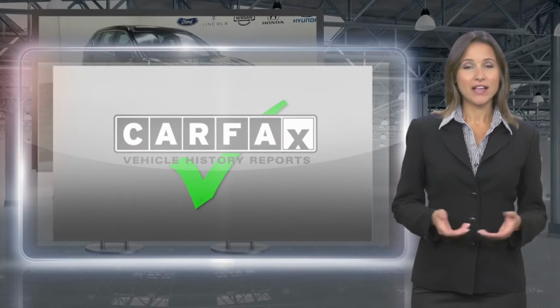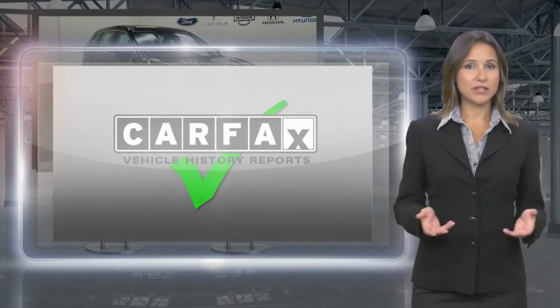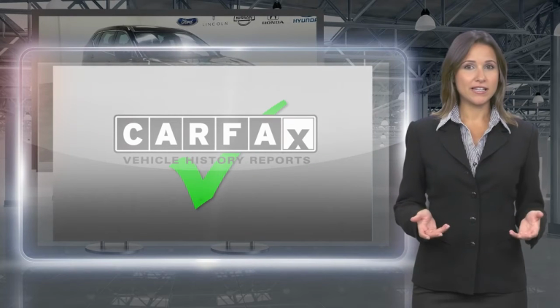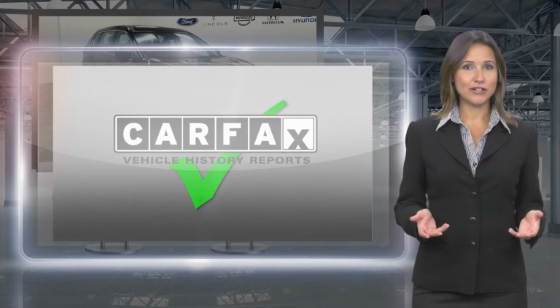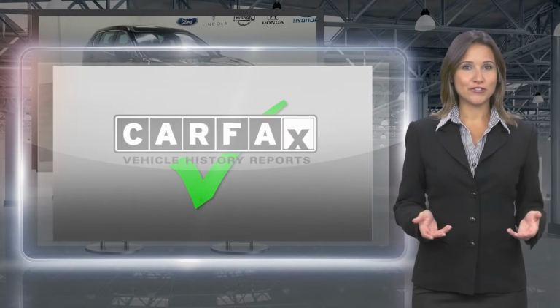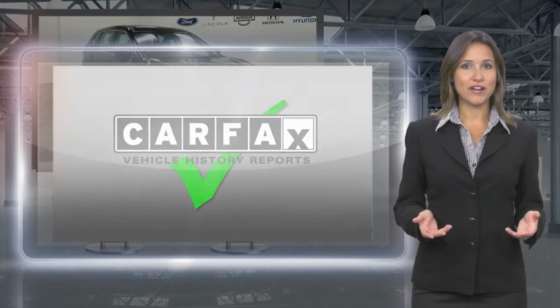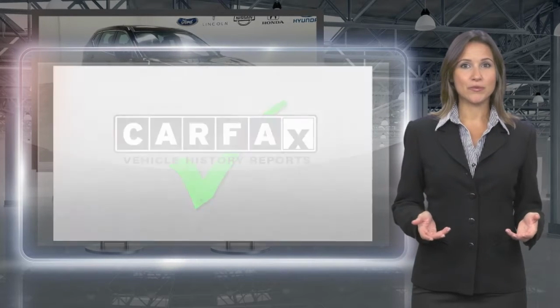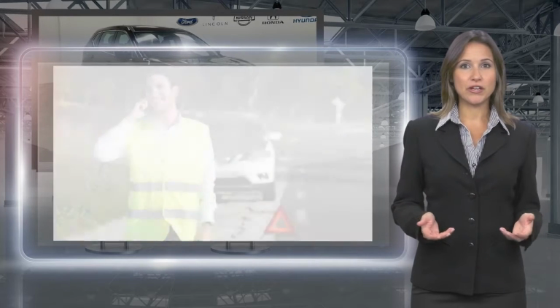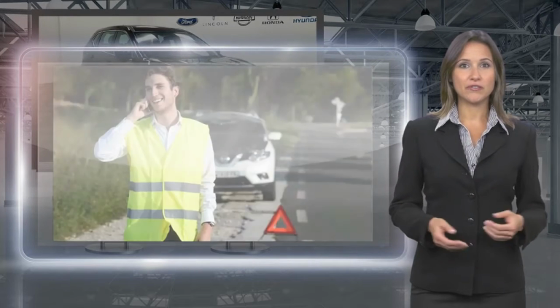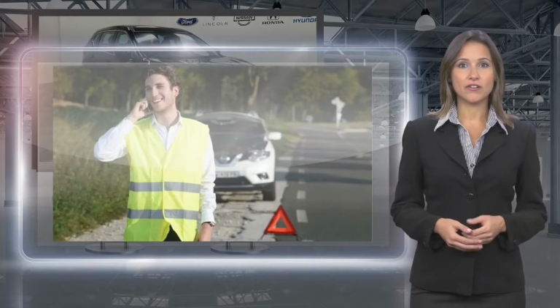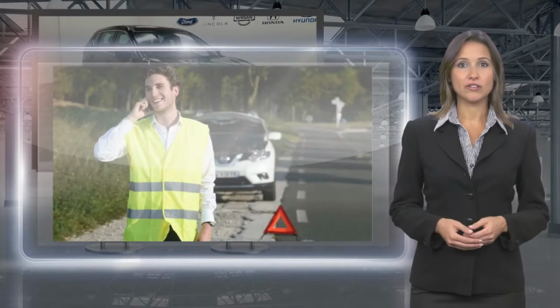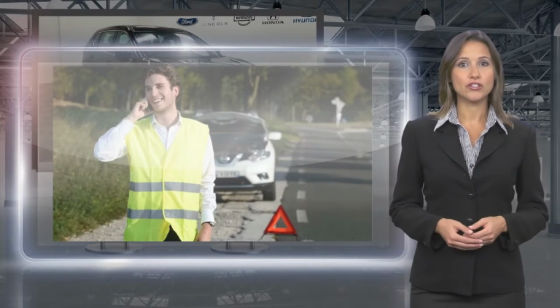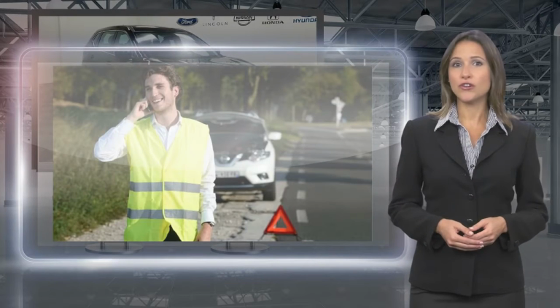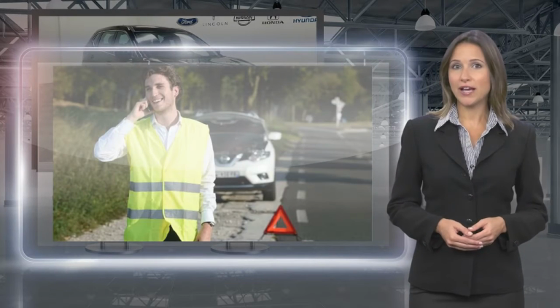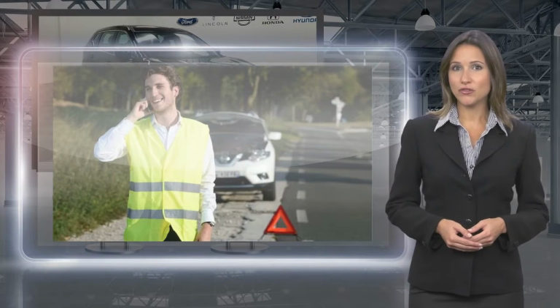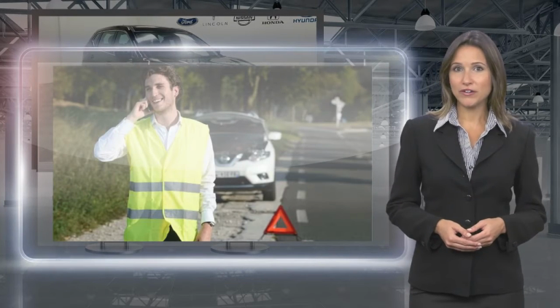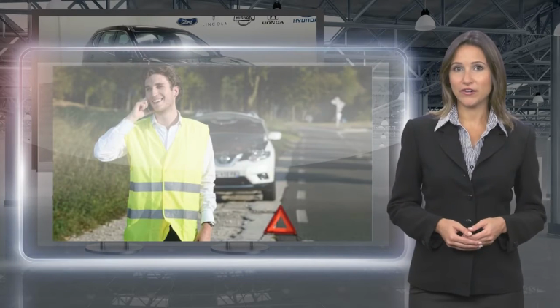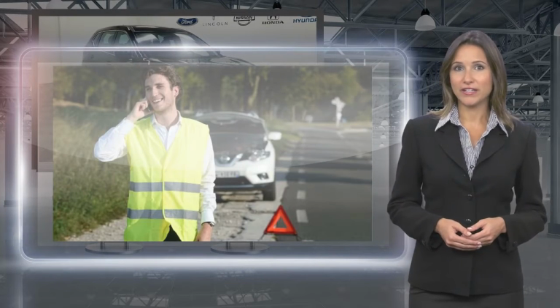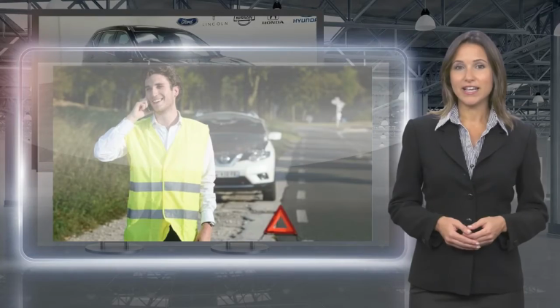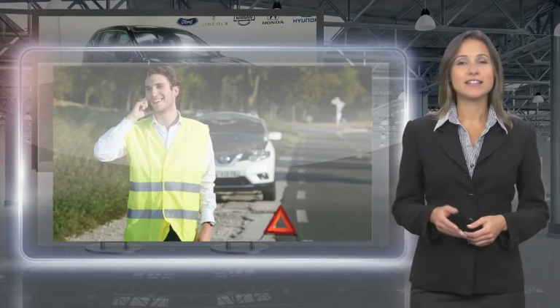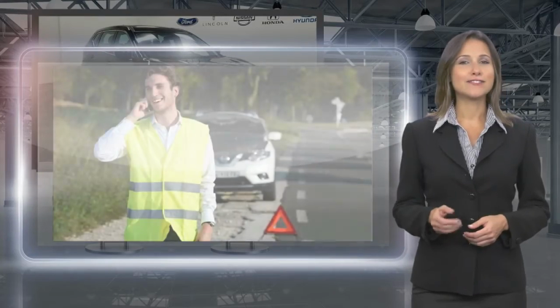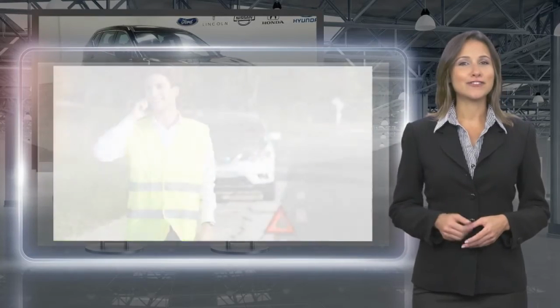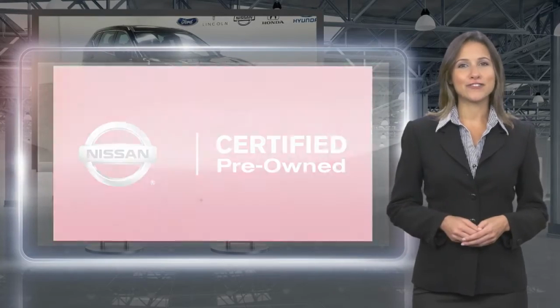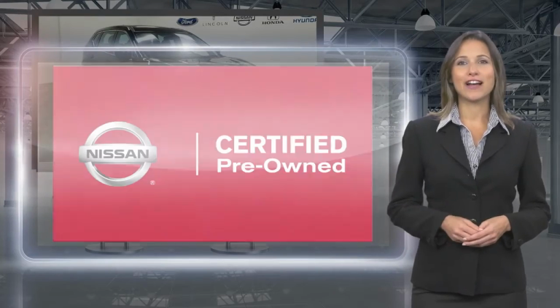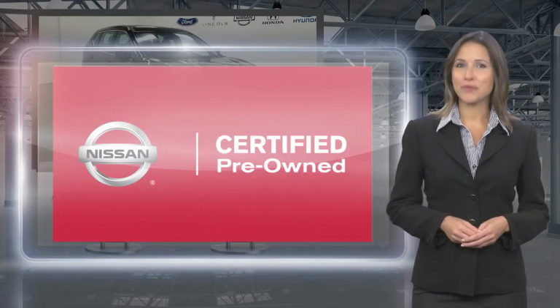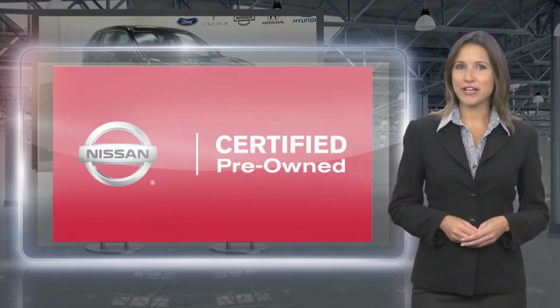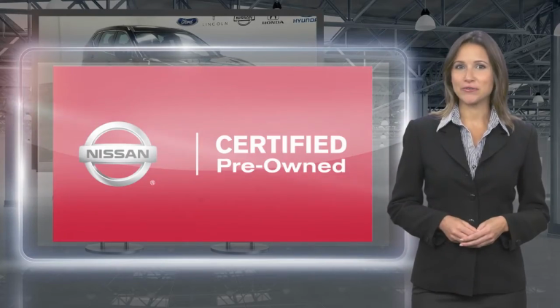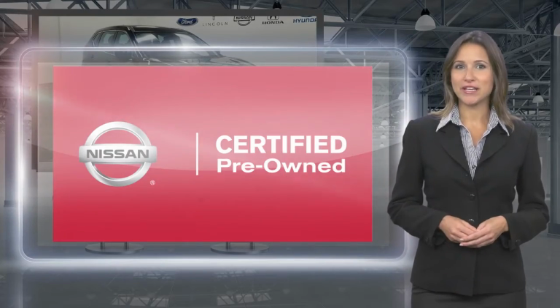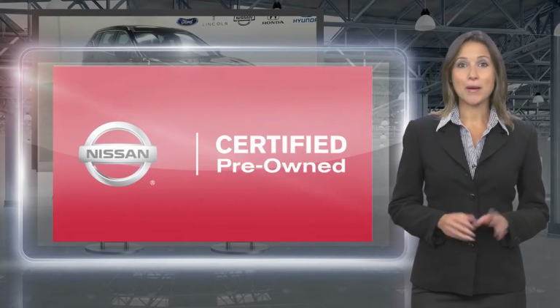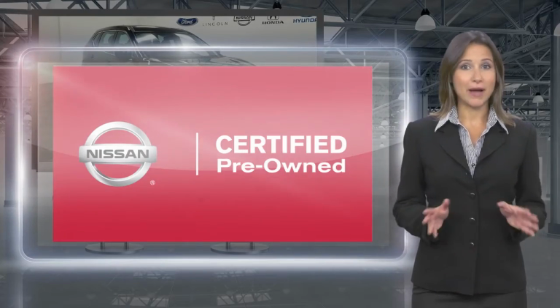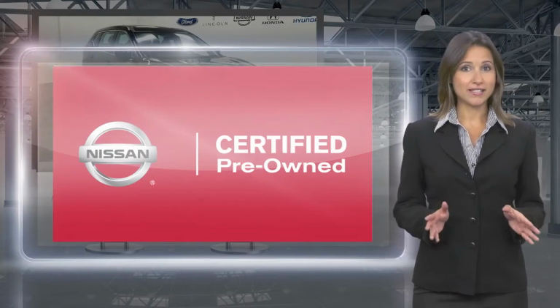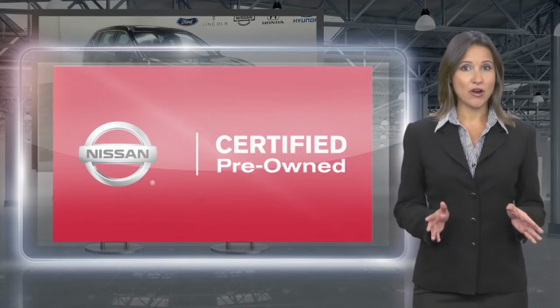With a Nissan Certified Pre-Owned Vehicle, you don't have to wonder. Nissan Certified Pre-Owned: Buy smart.